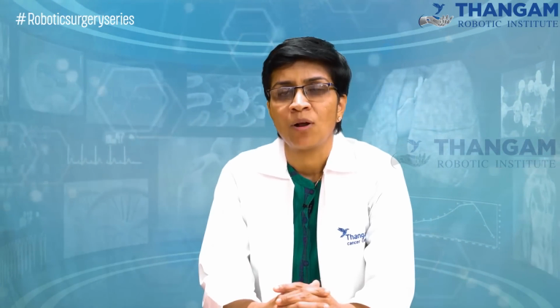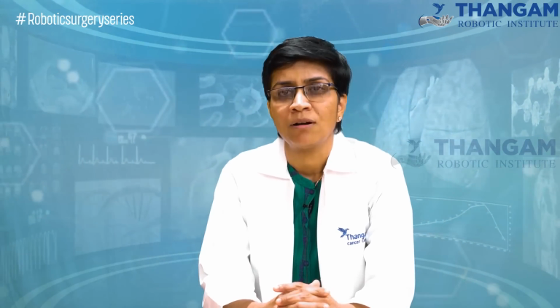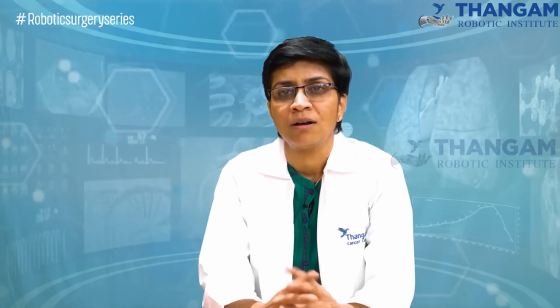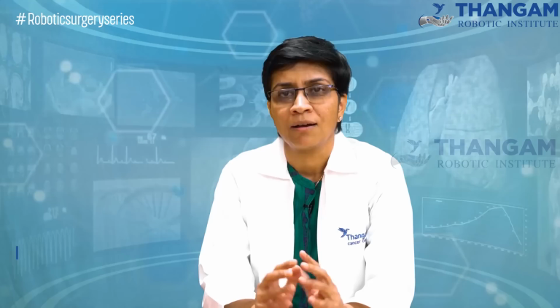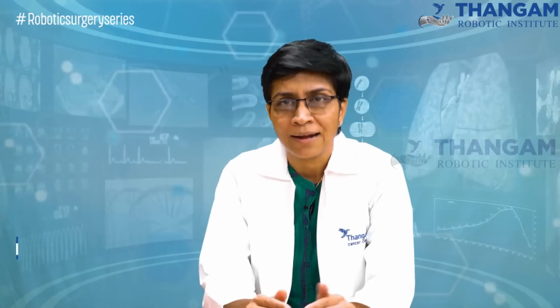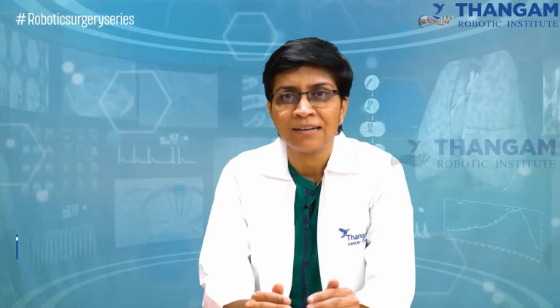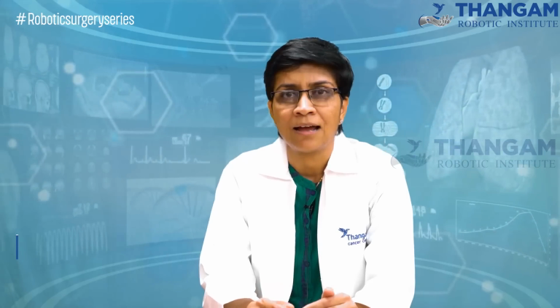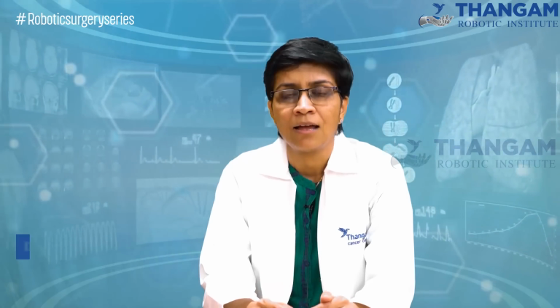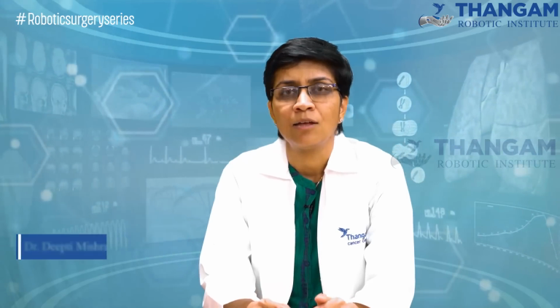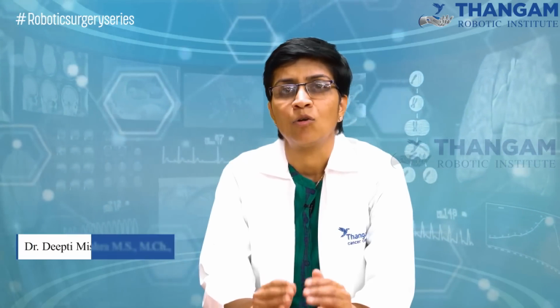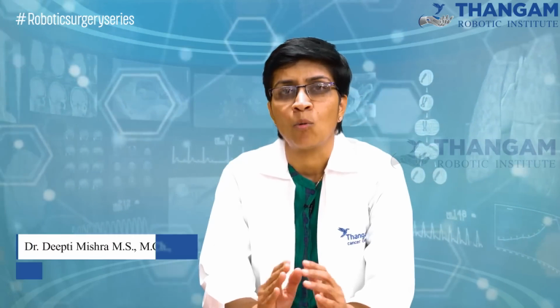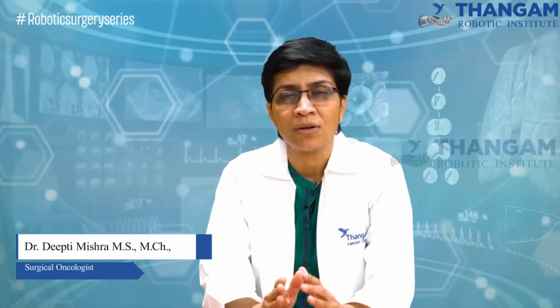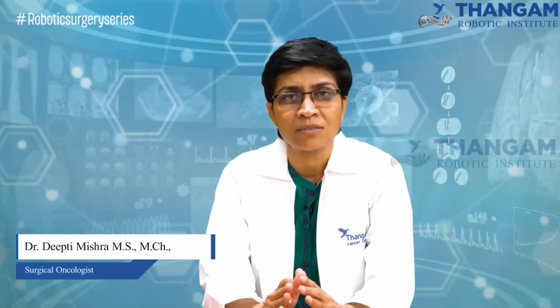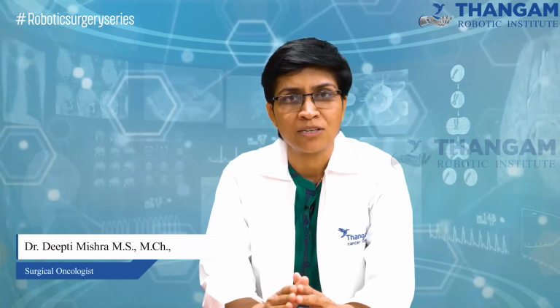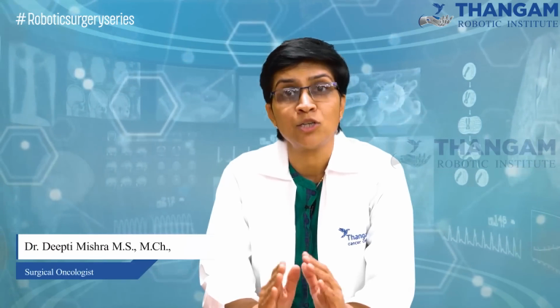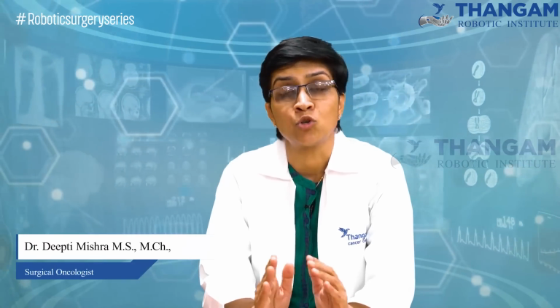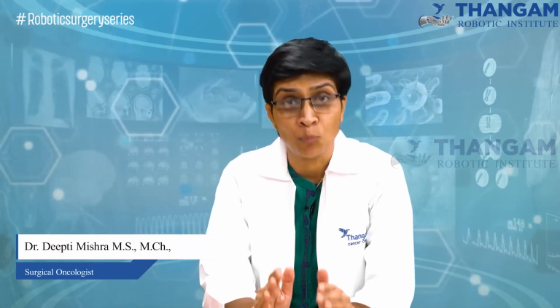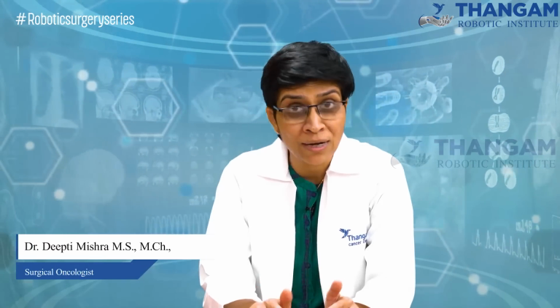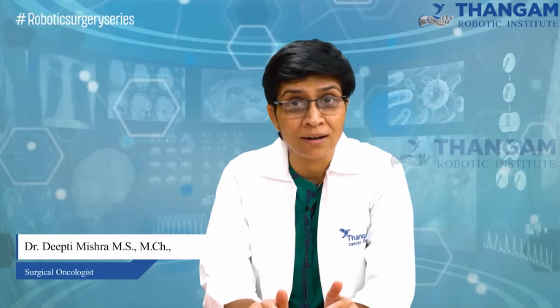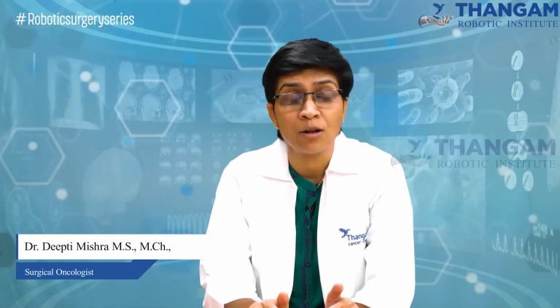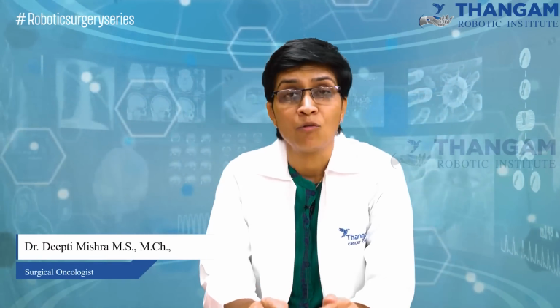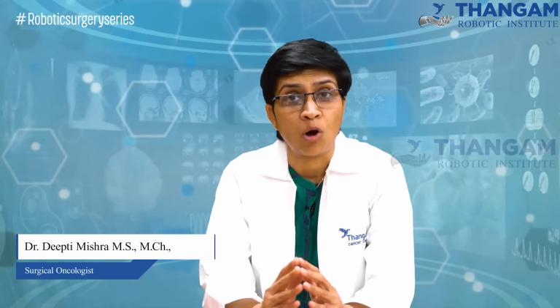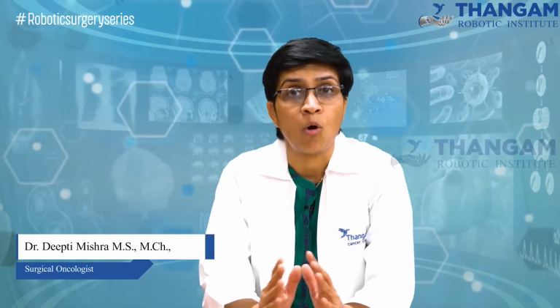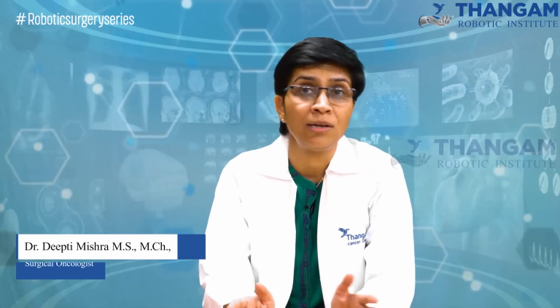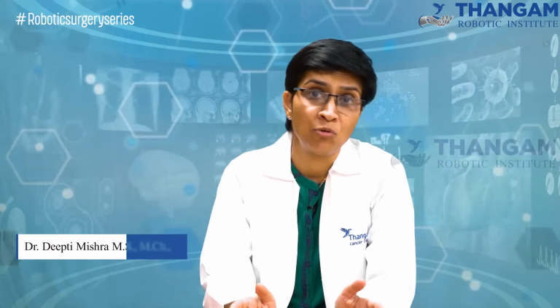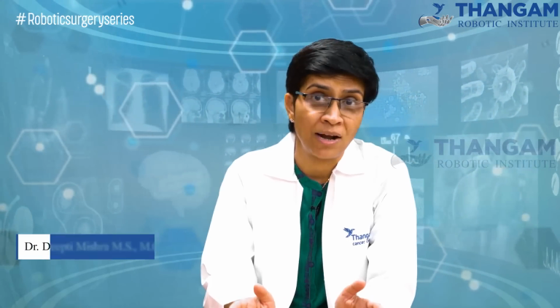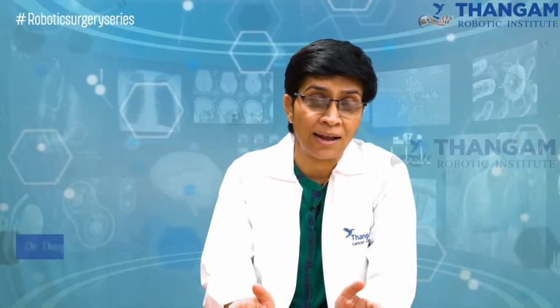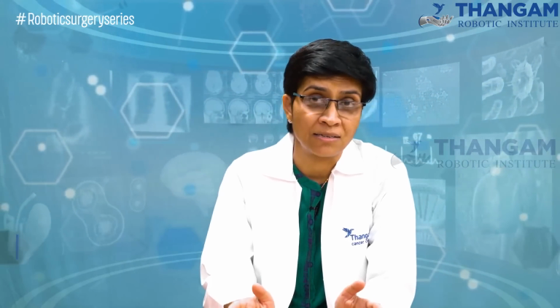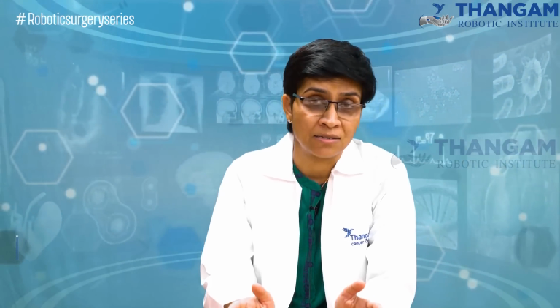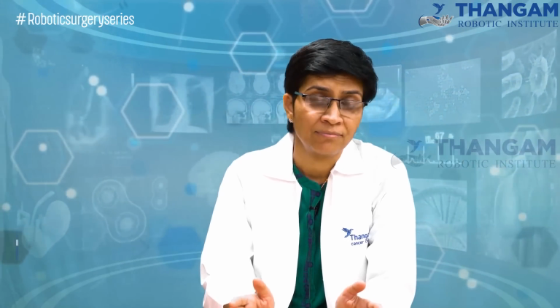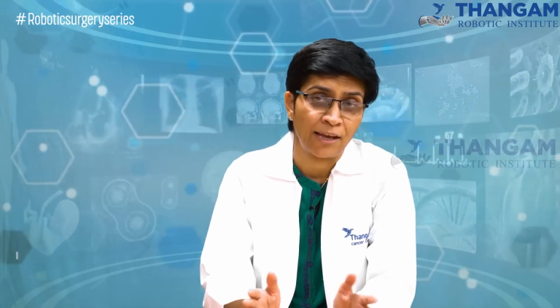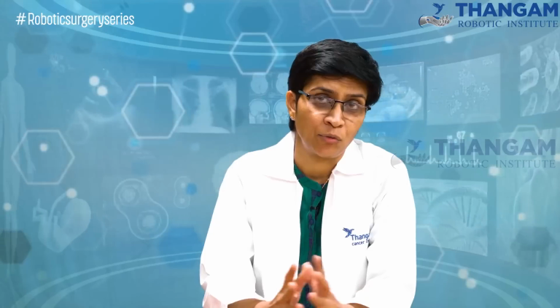For the current era, robotic surgery should be done for all uterine cancers. Thank you.